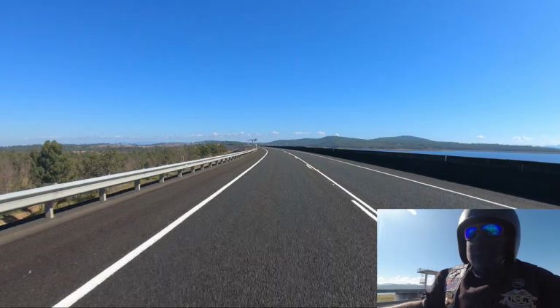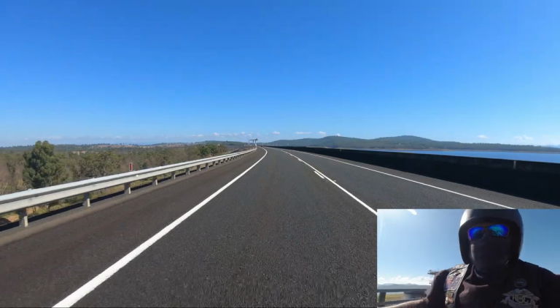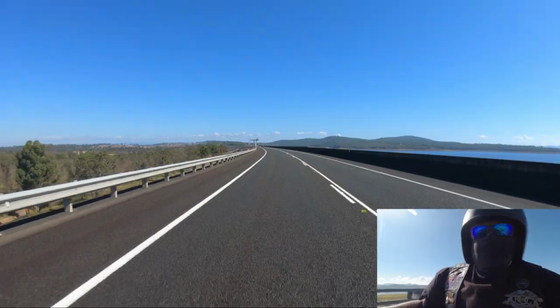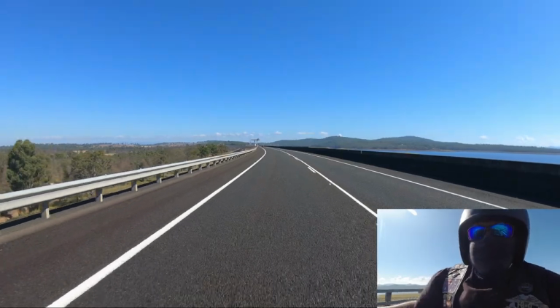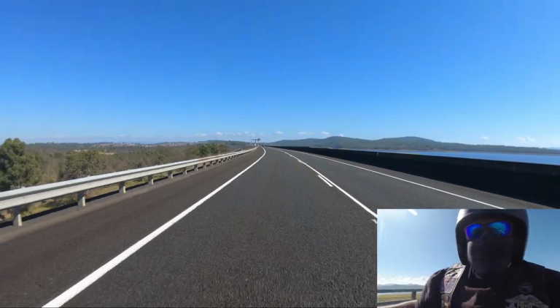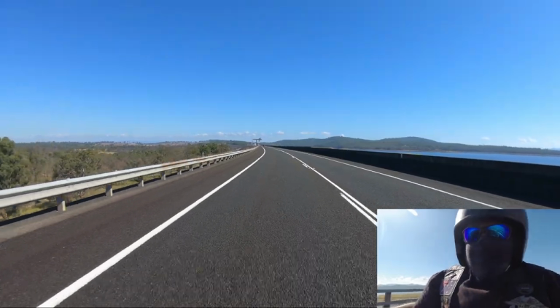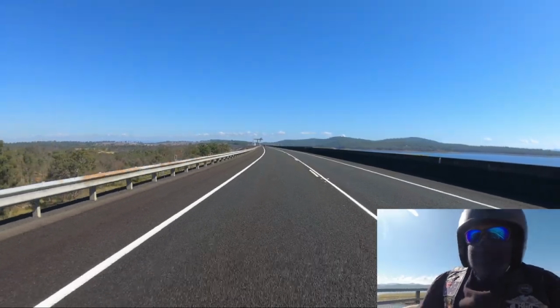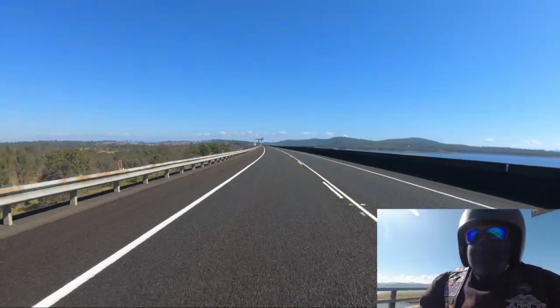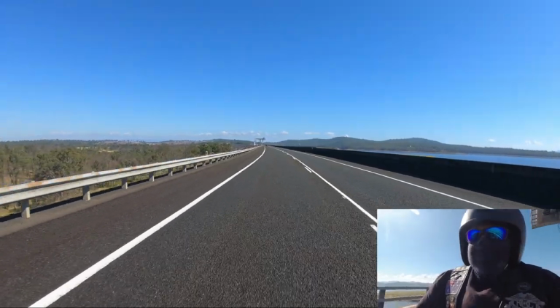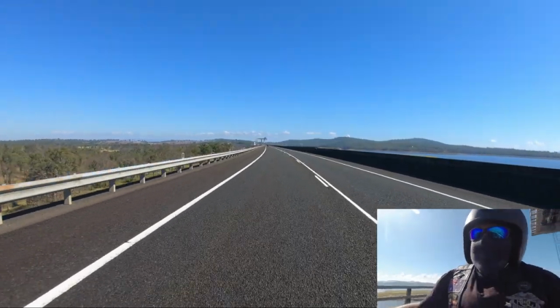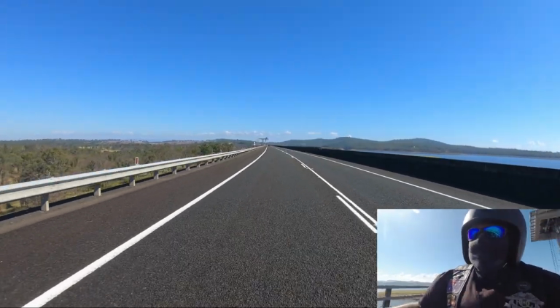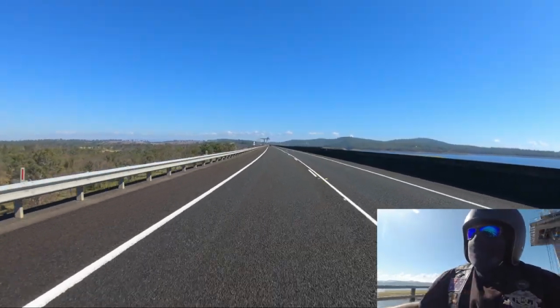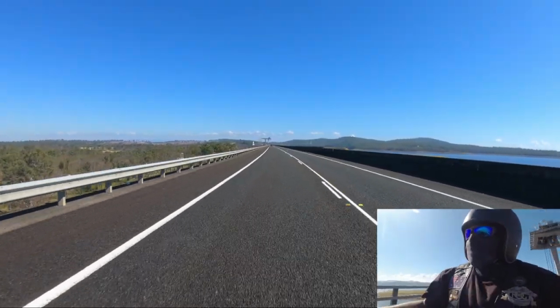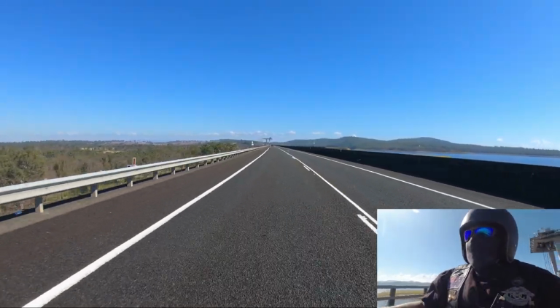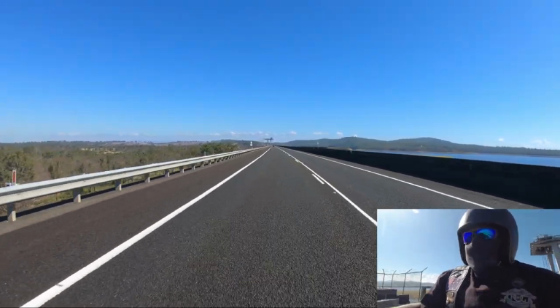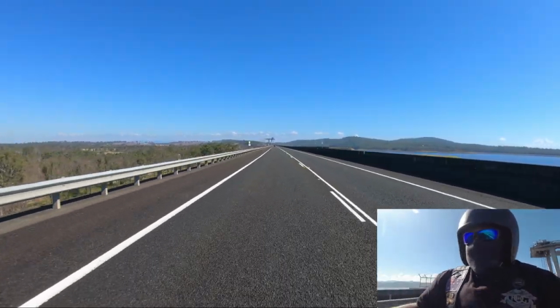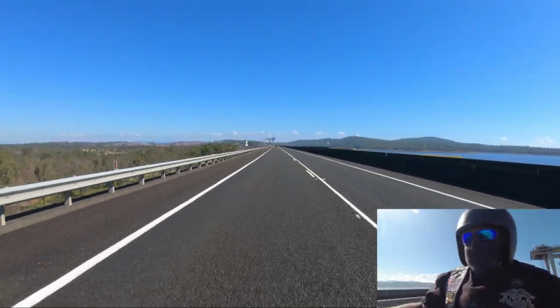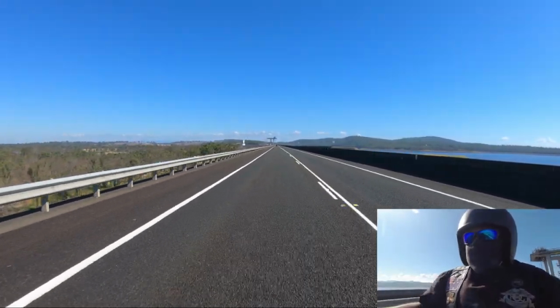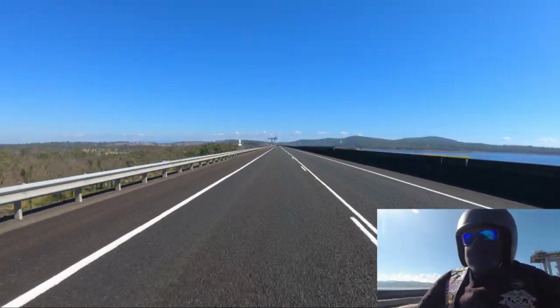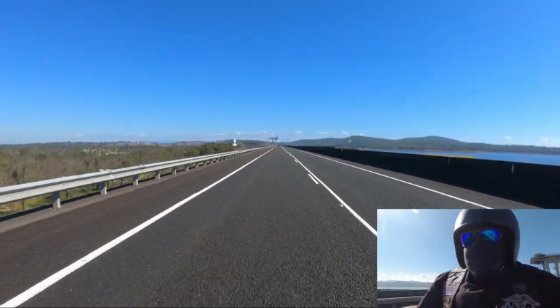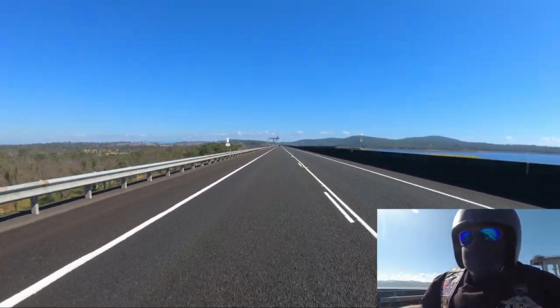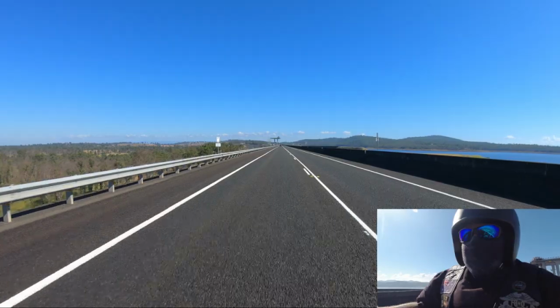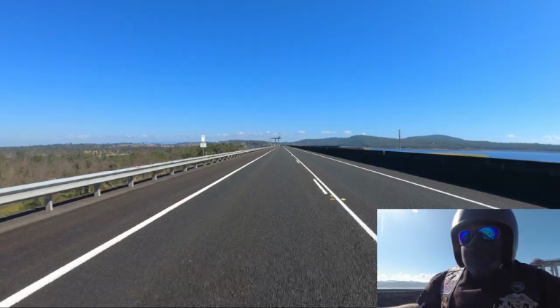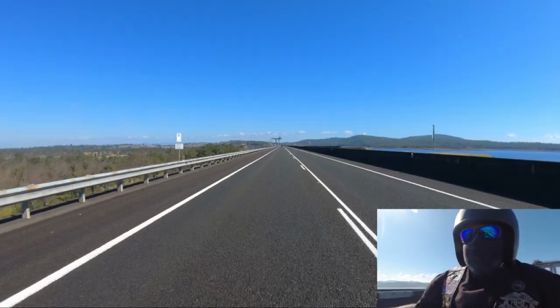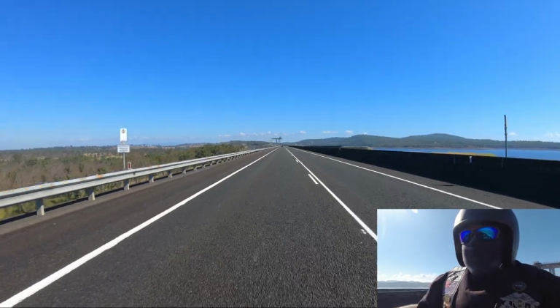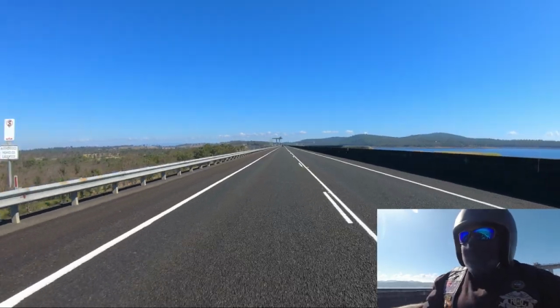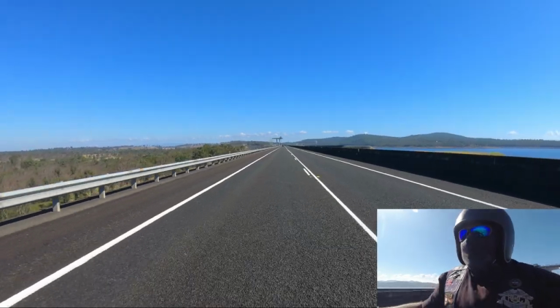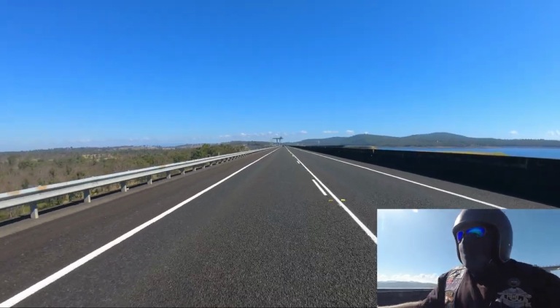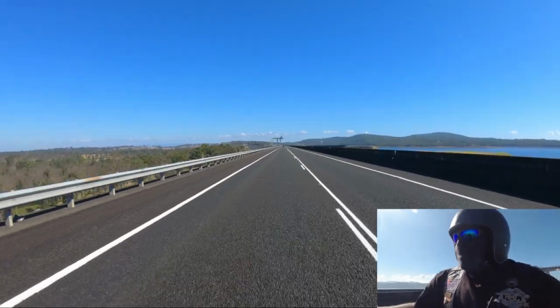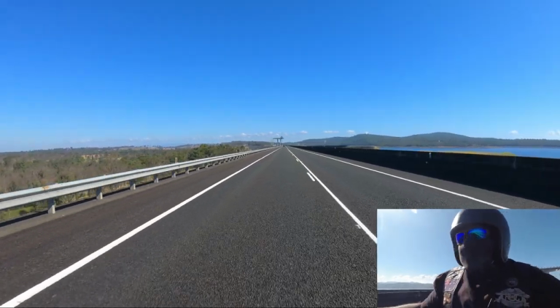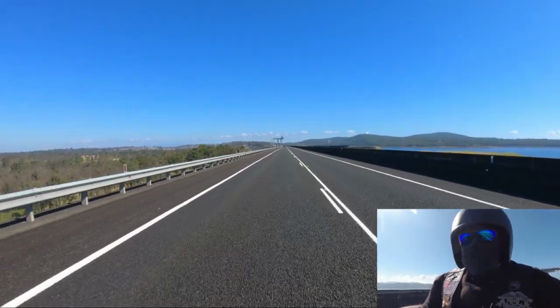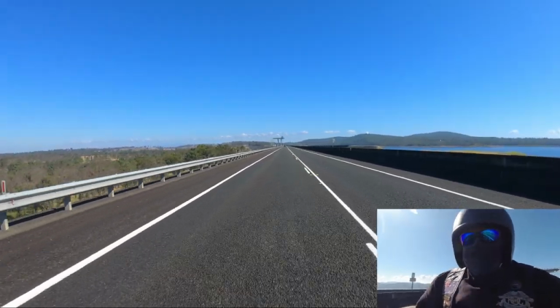What a beautiful day. Just coming across the top of the Wivenhoe Dam. That's glorious.